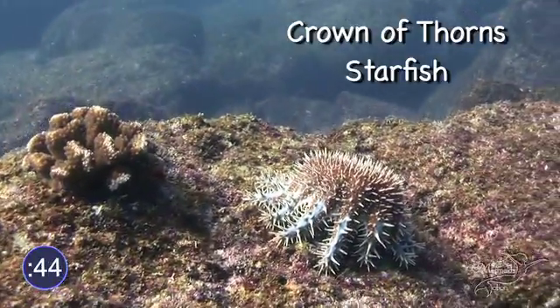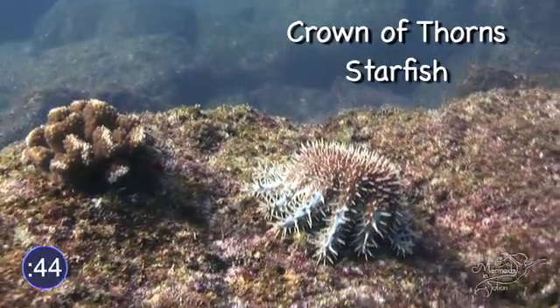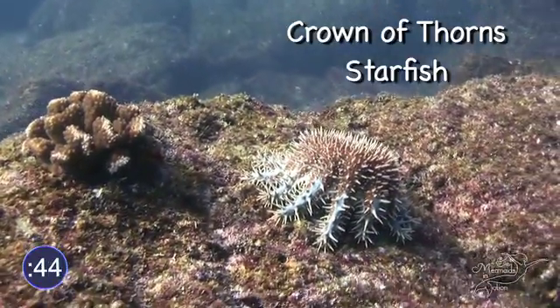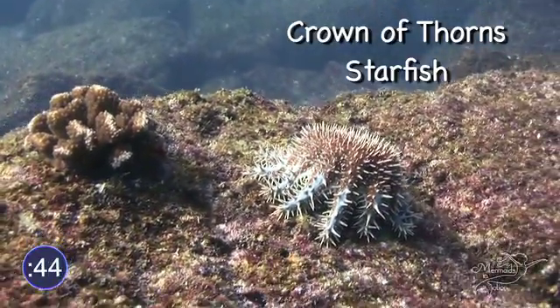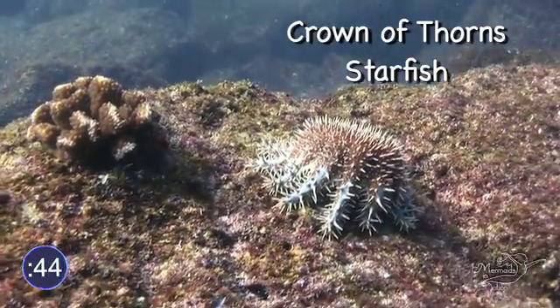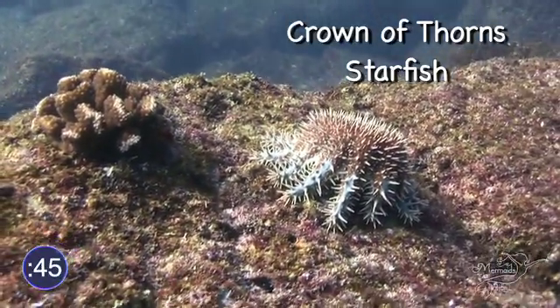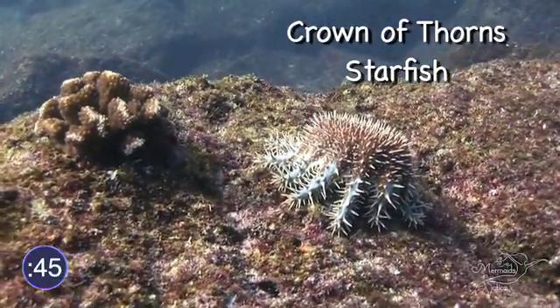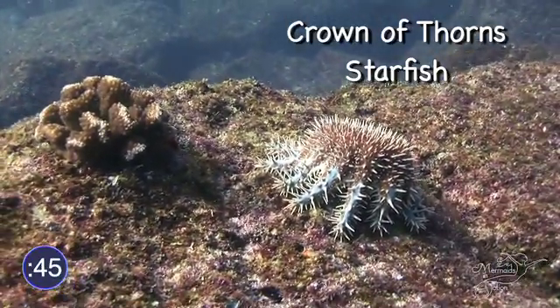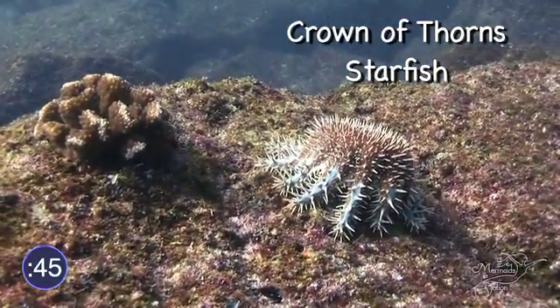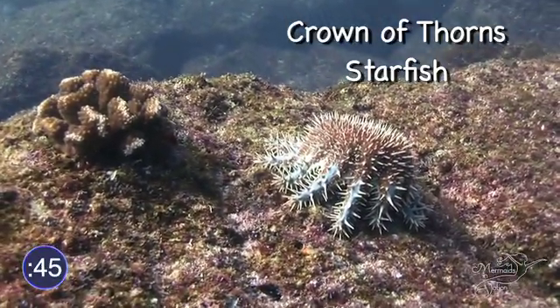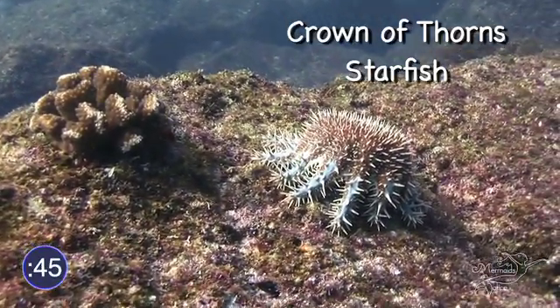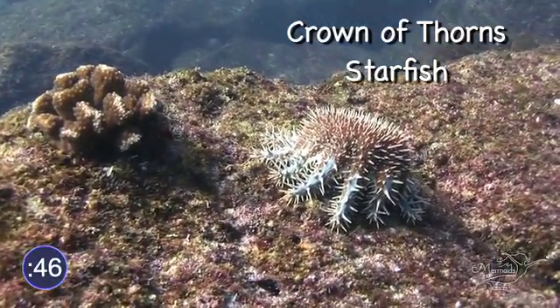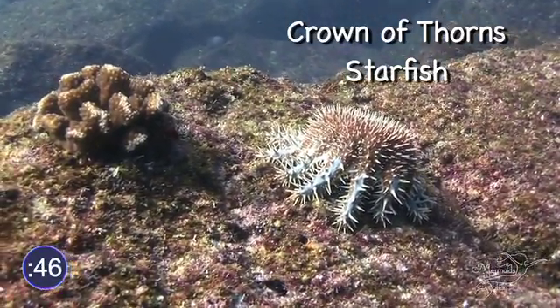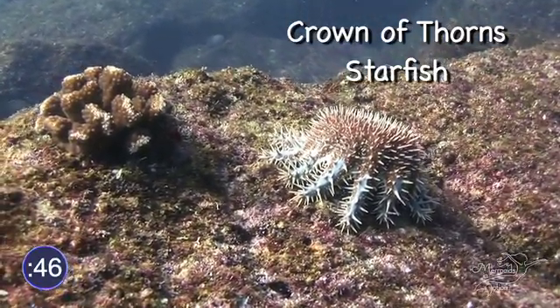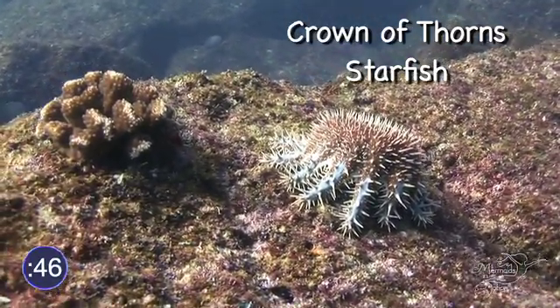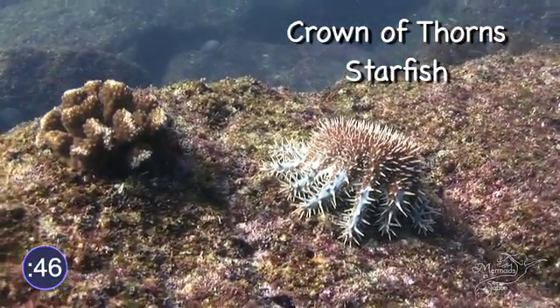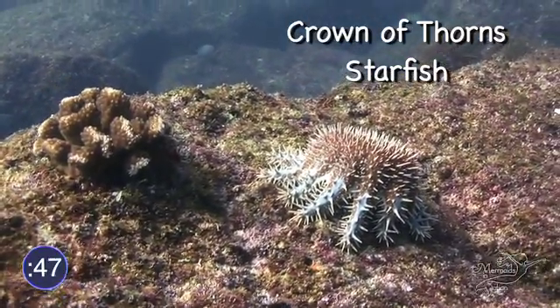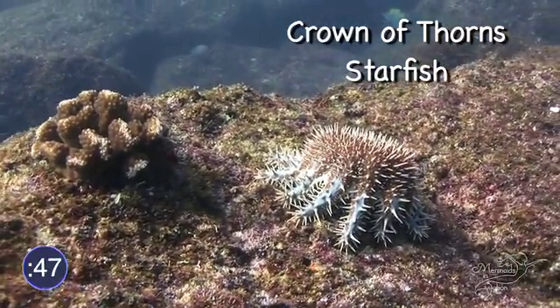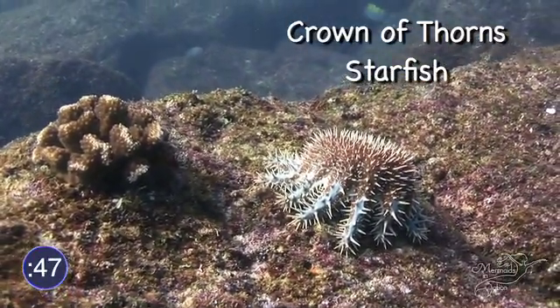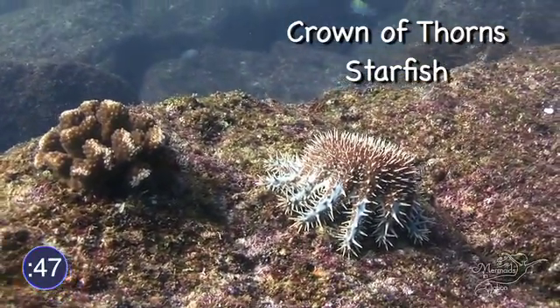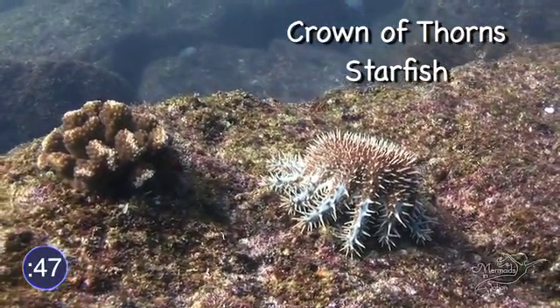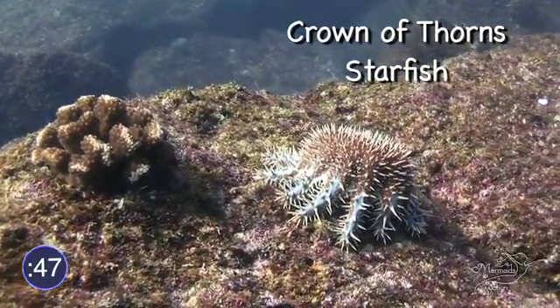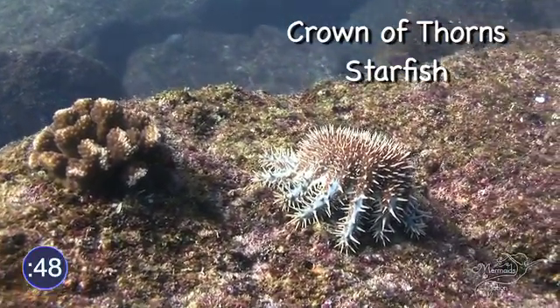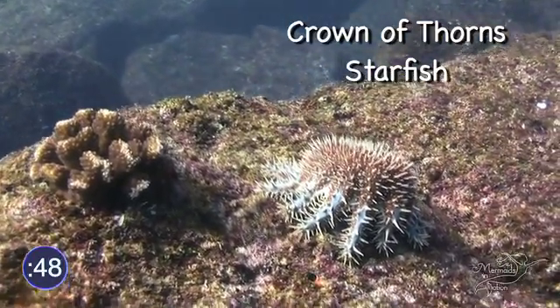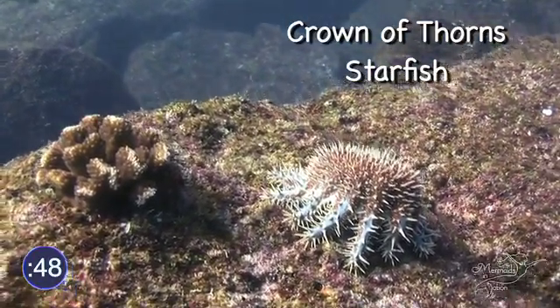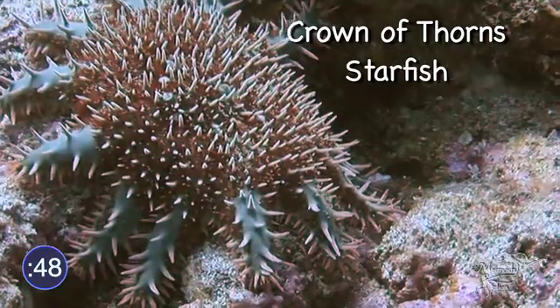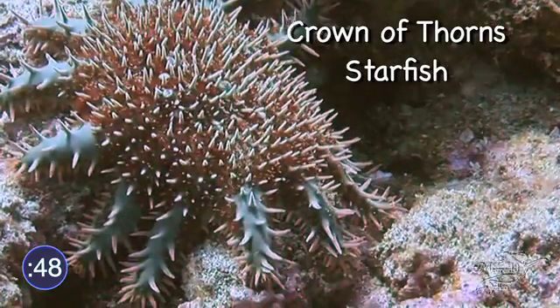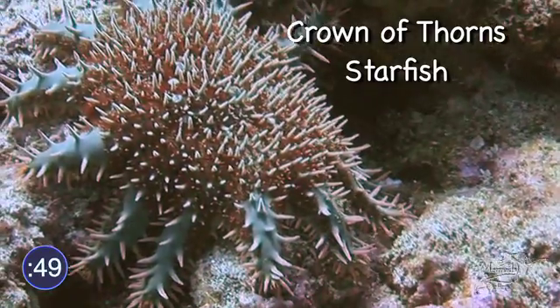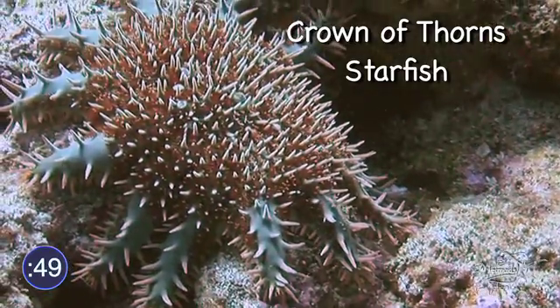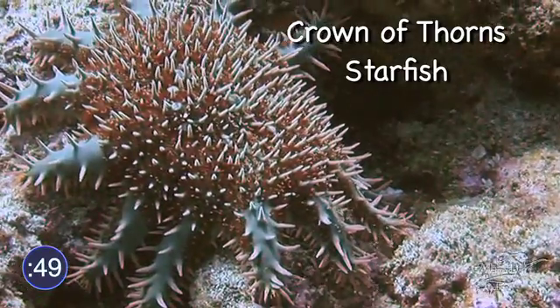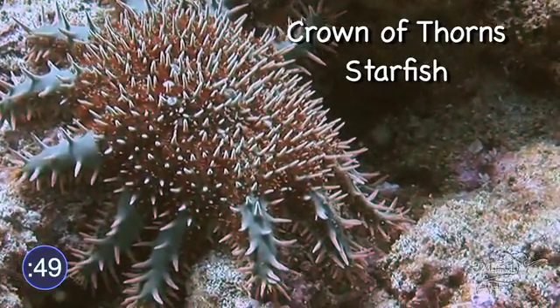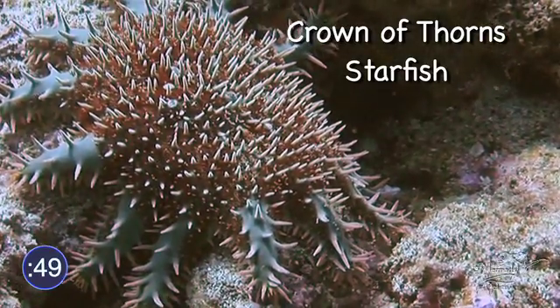Nope, that's not a sea urchin — that's a crown of thorns starfish. Look at all those spikes!